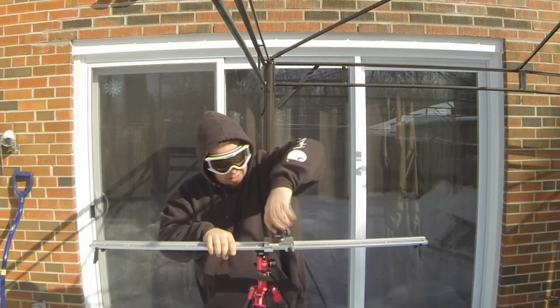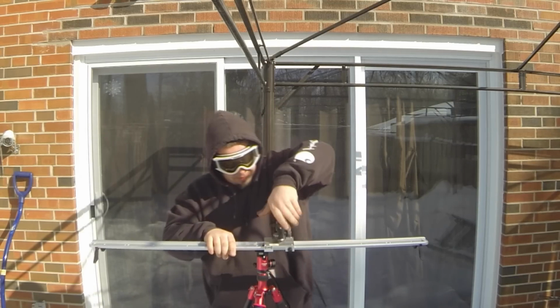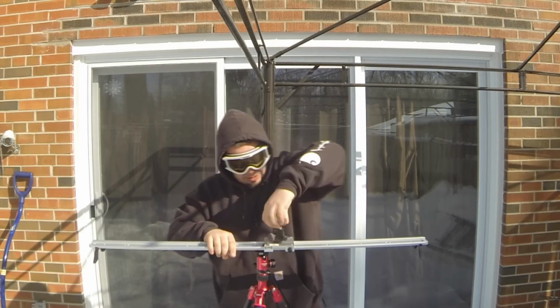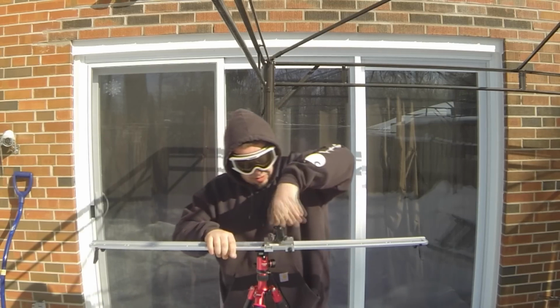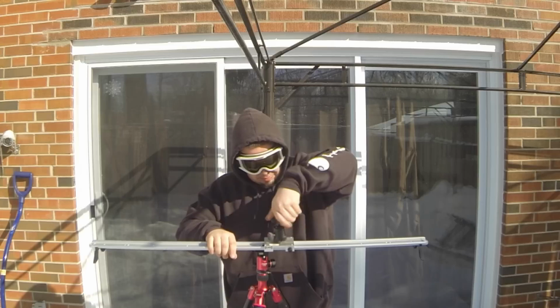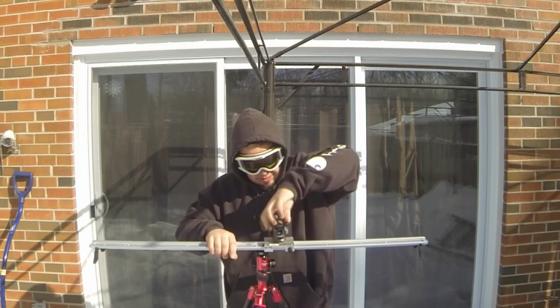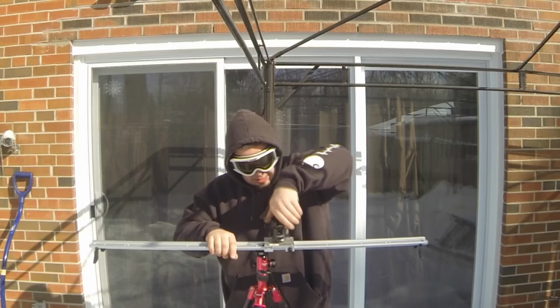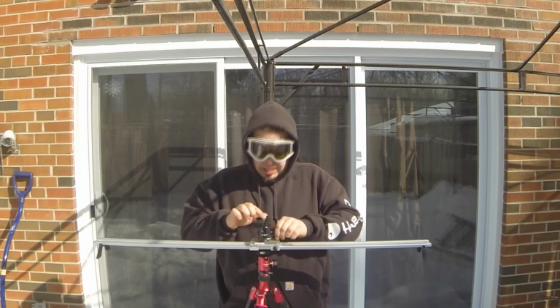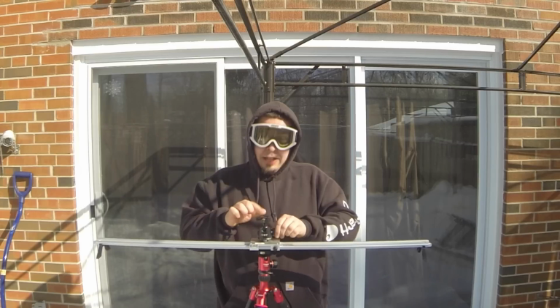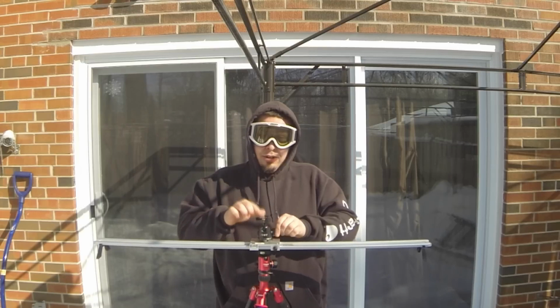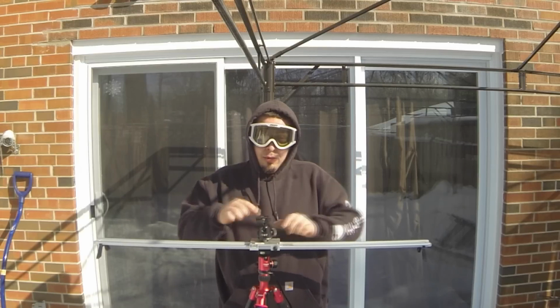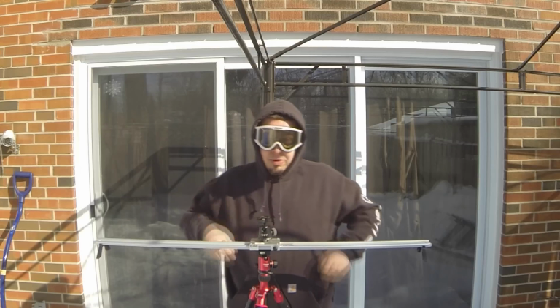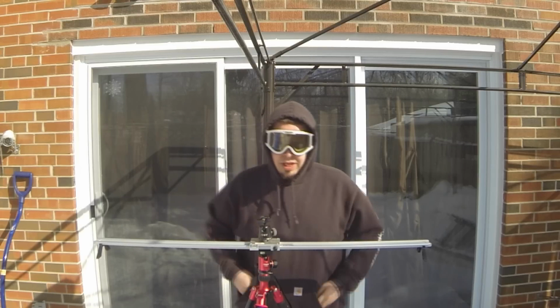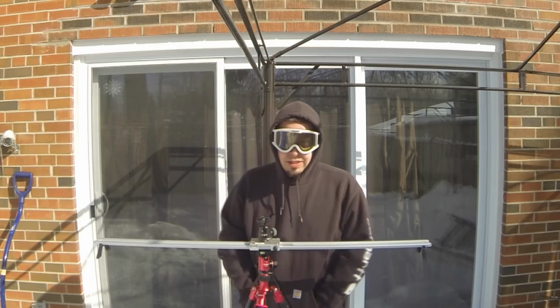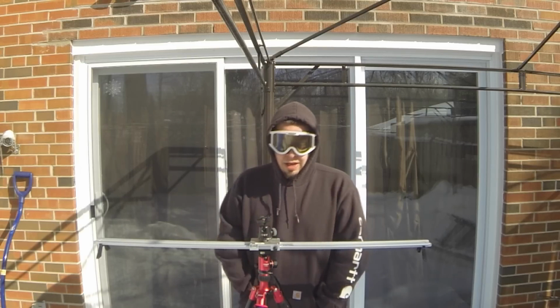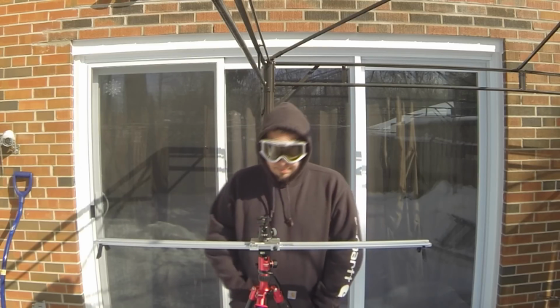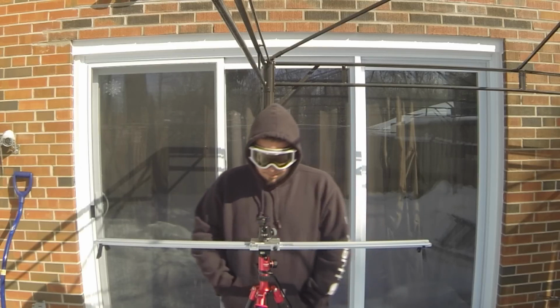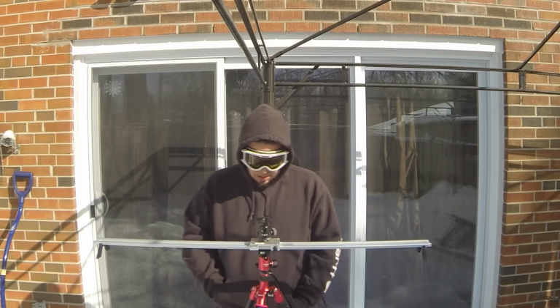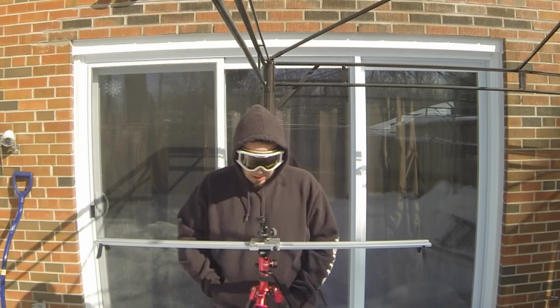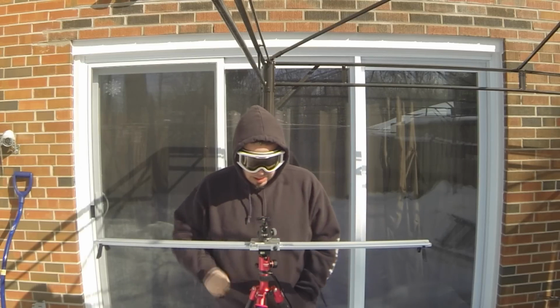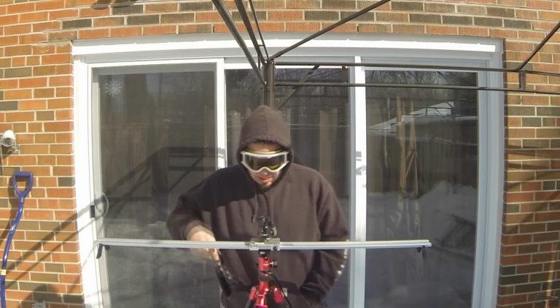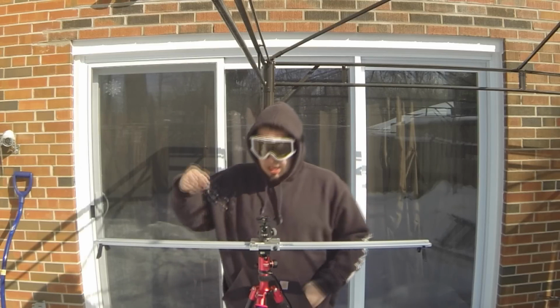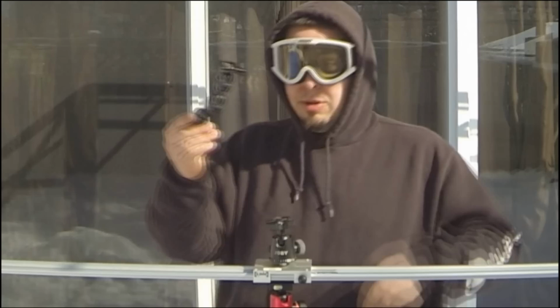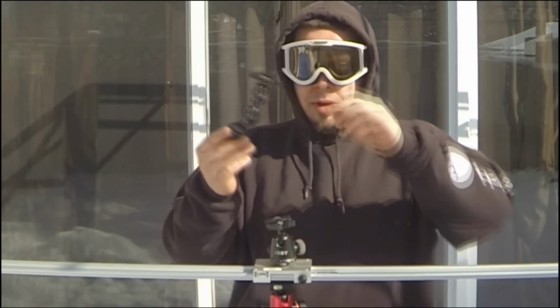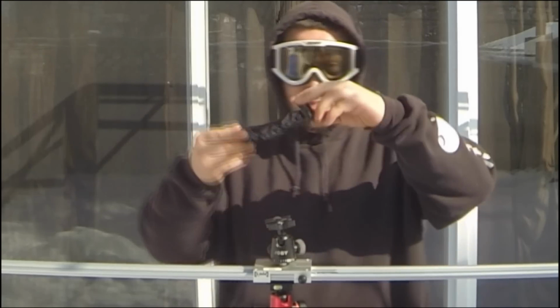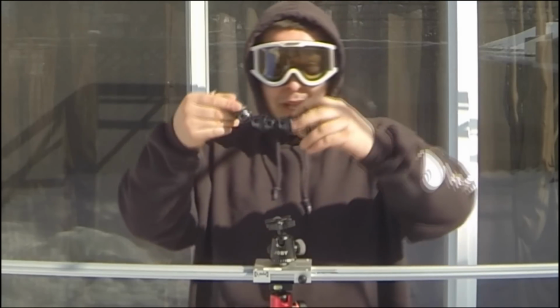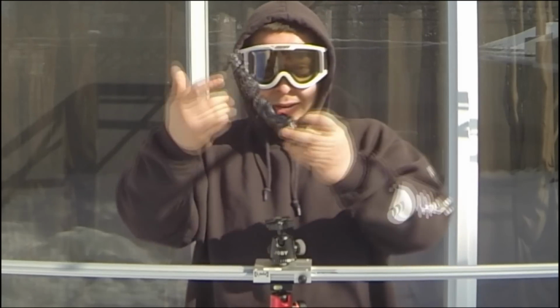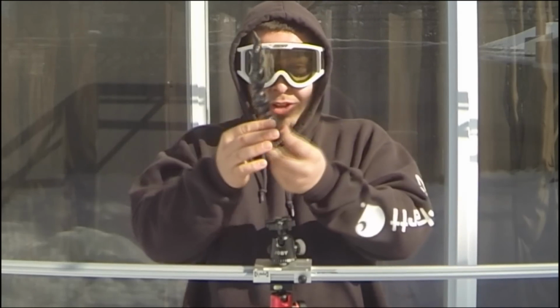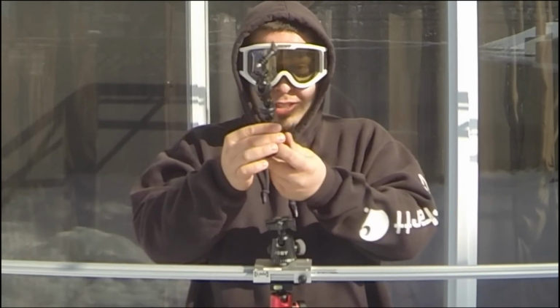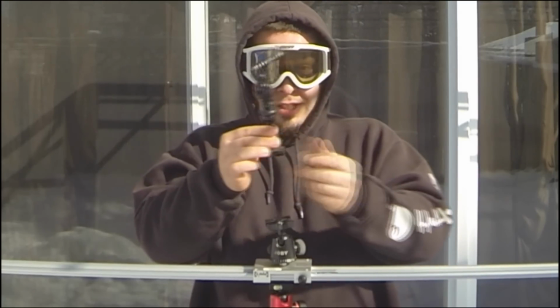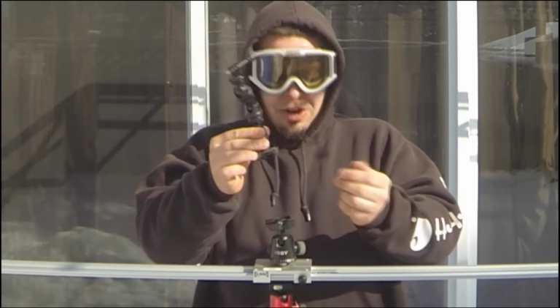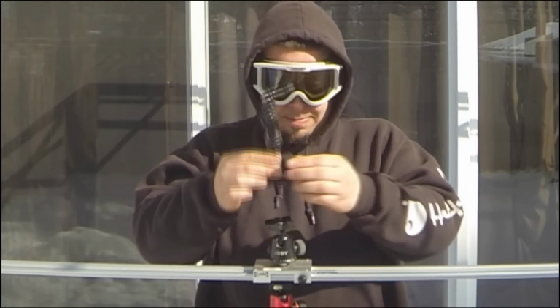Makes it look all pretty. Connect your GoPro to this now. I use another plate with an extension arm.